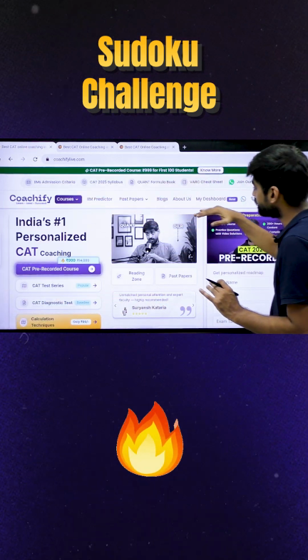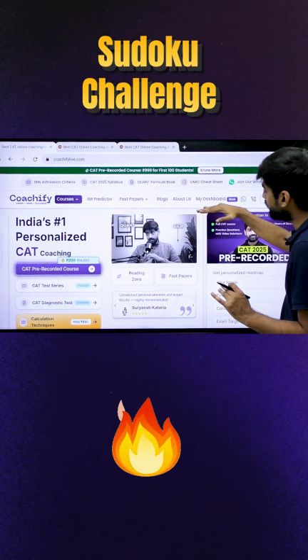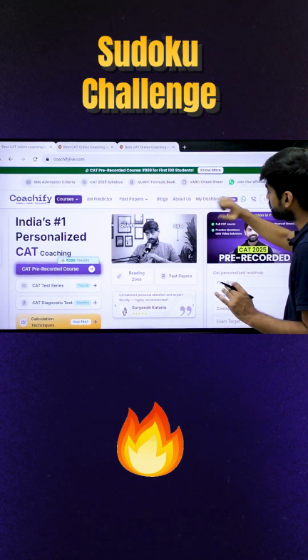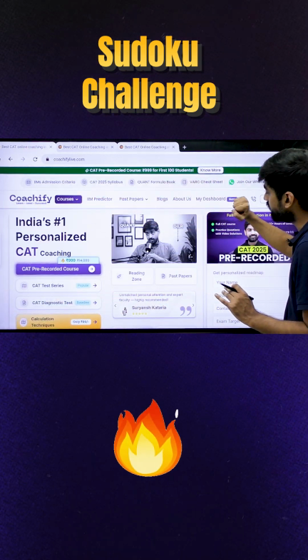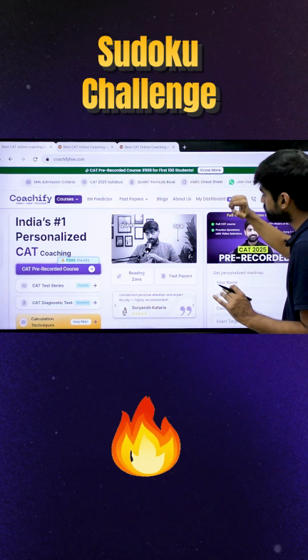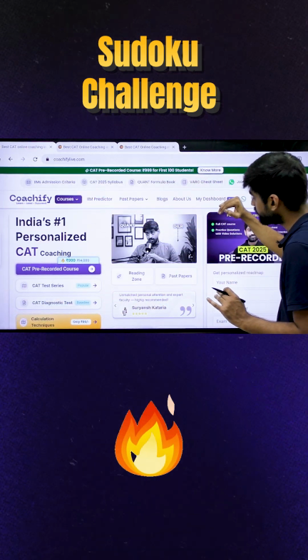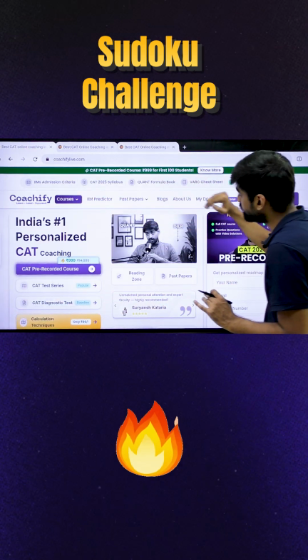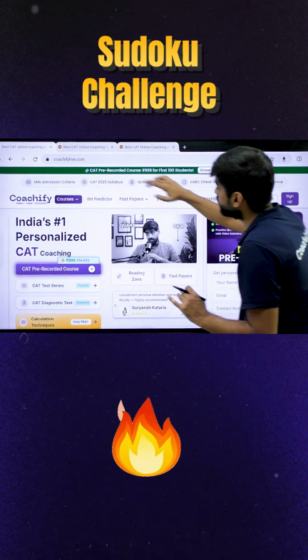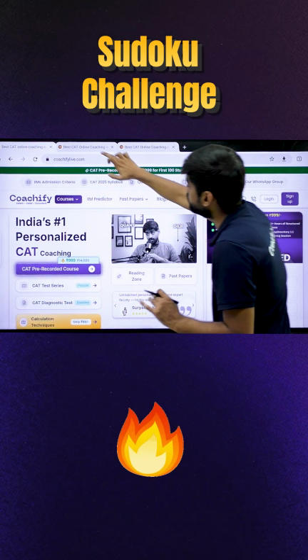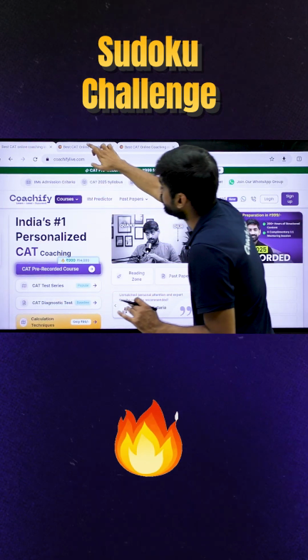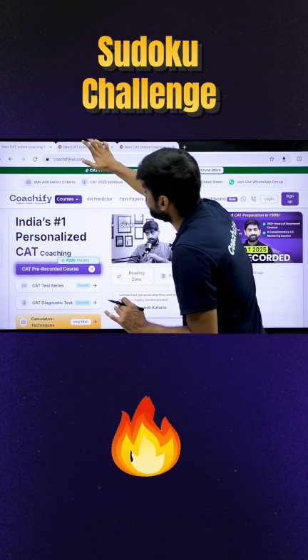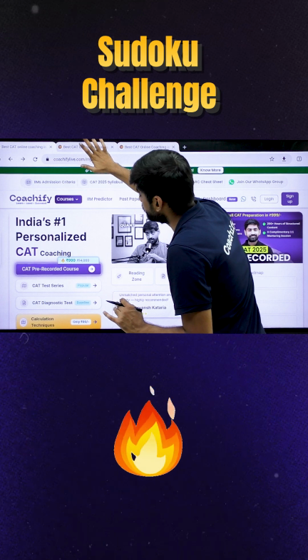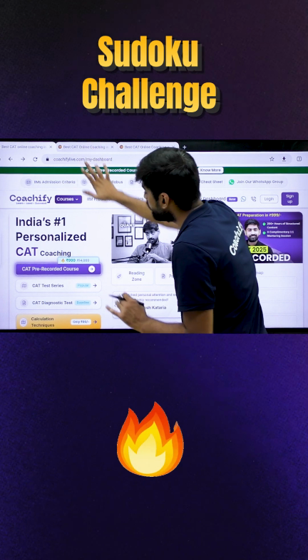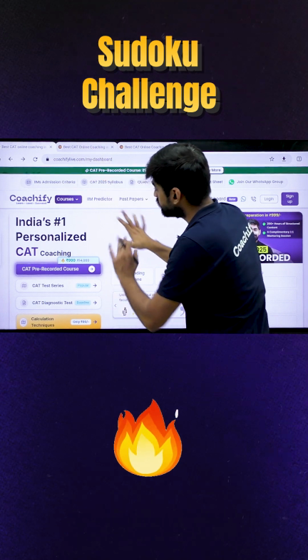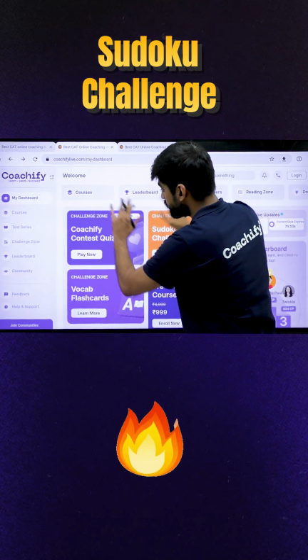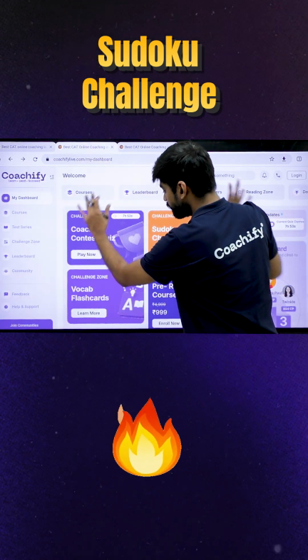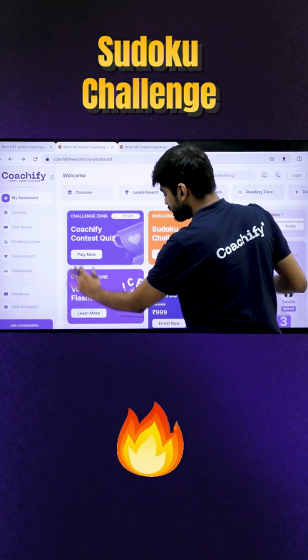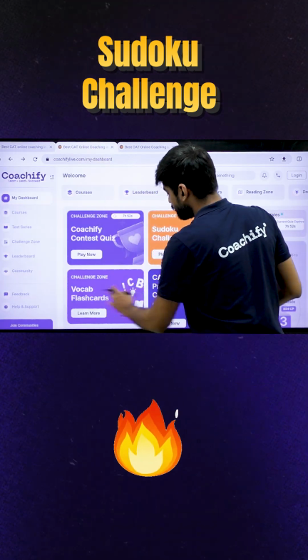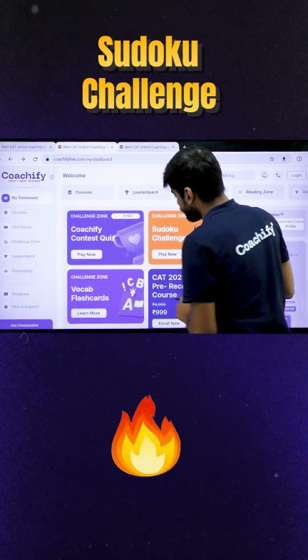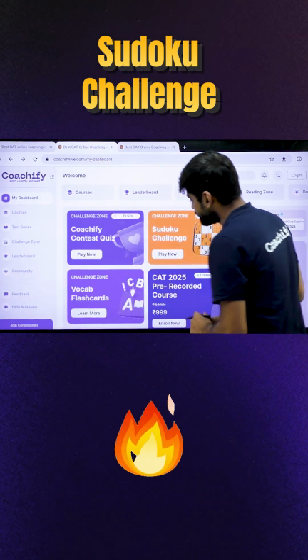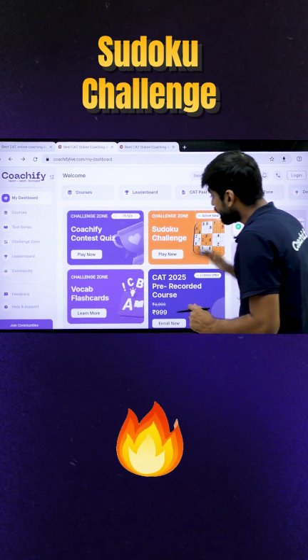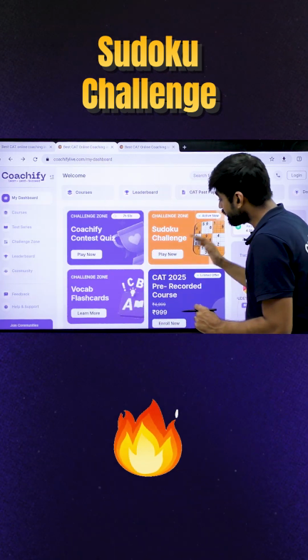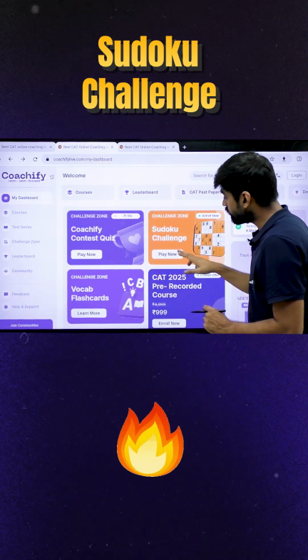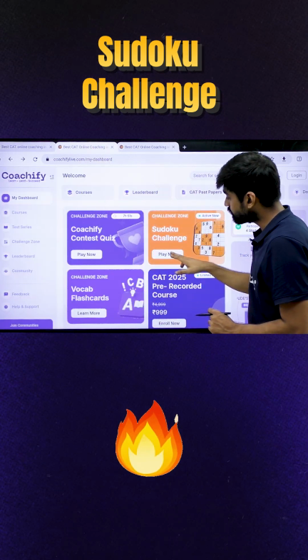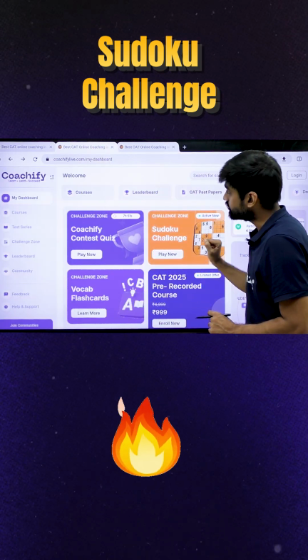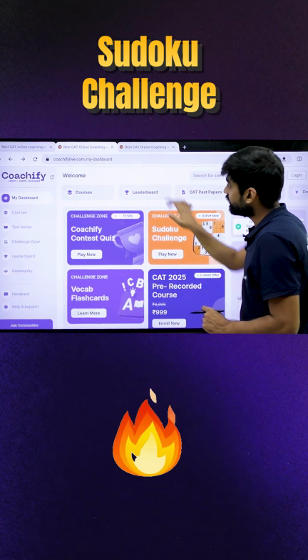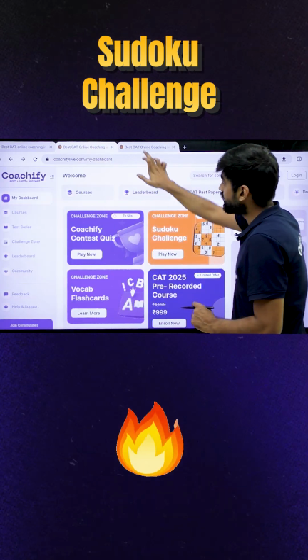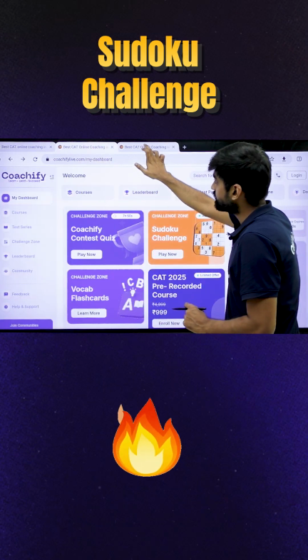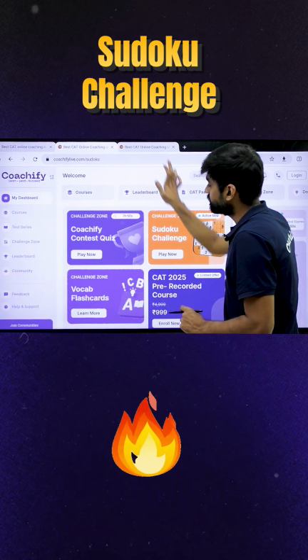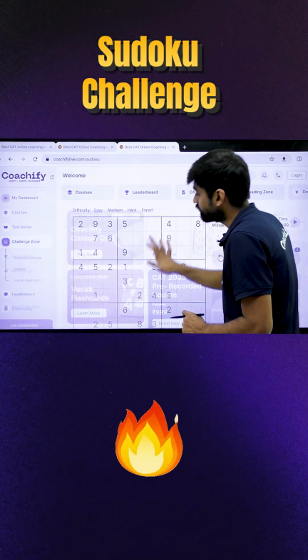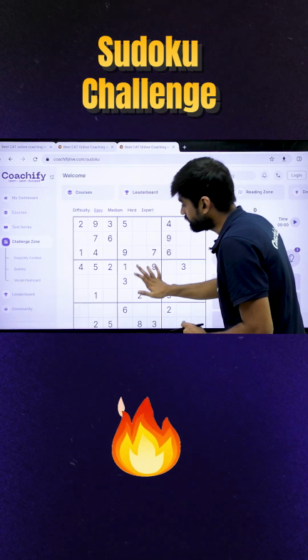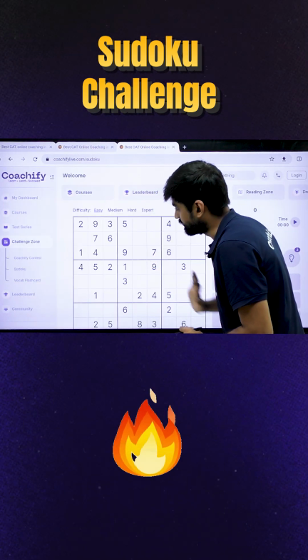You will find my dashboard here. Click on it, then you will land here. Your dashboard page will look like this. Click on Sudoku Challenge and simply you will be here.